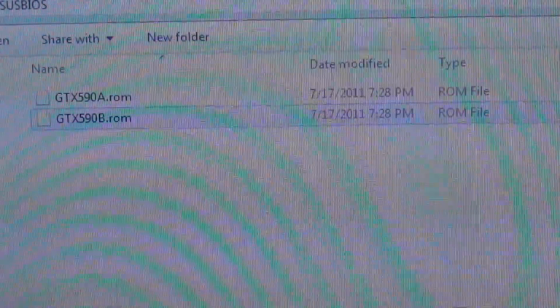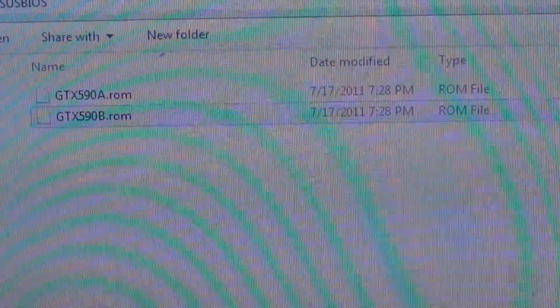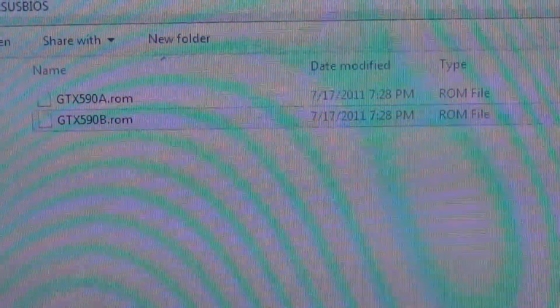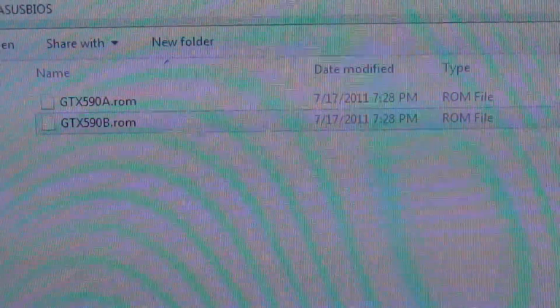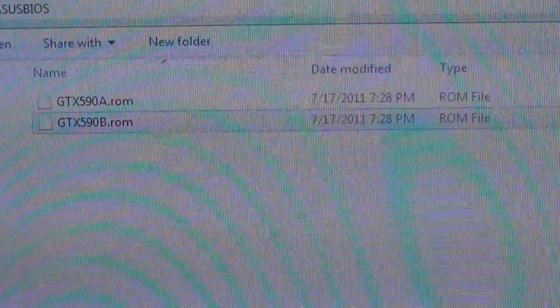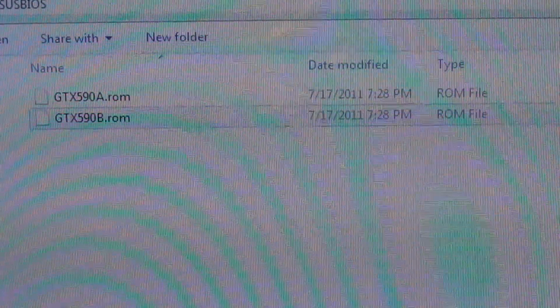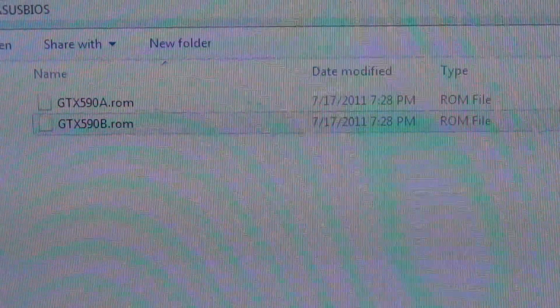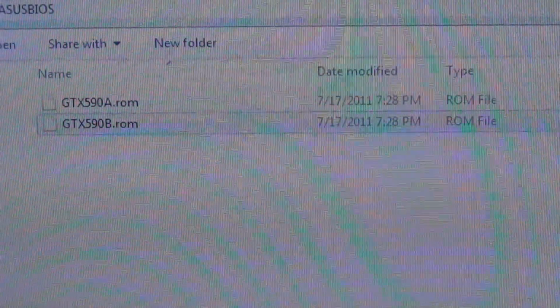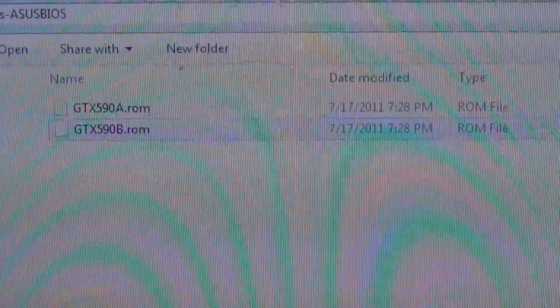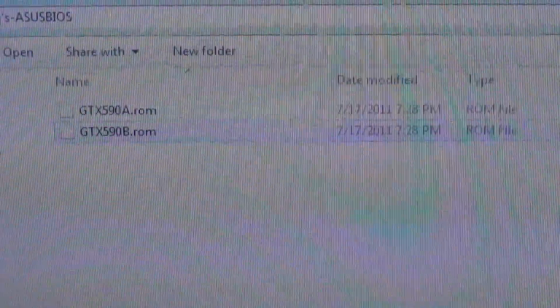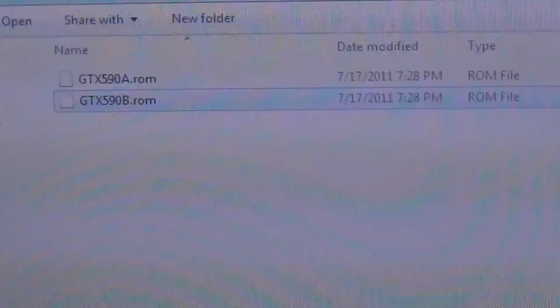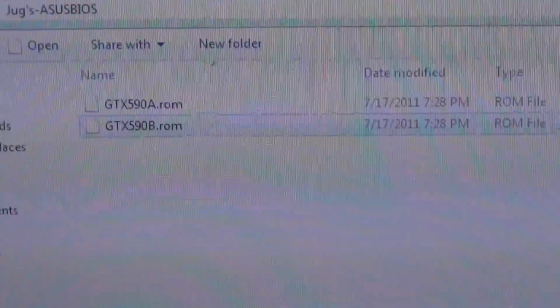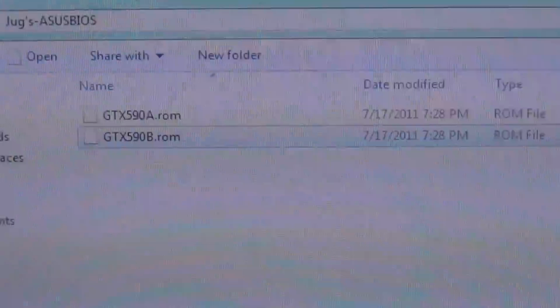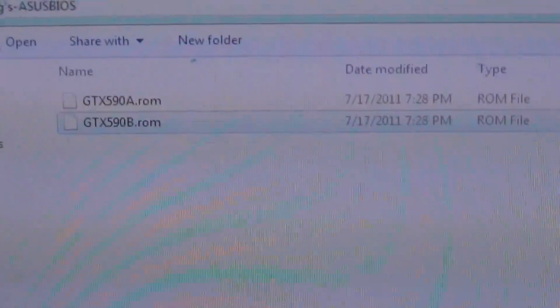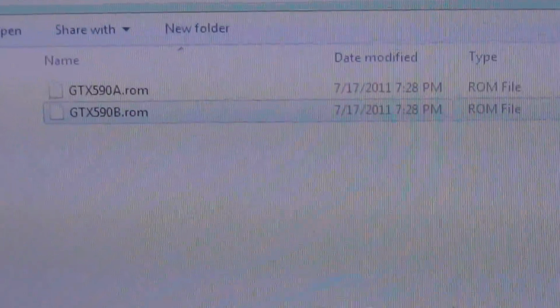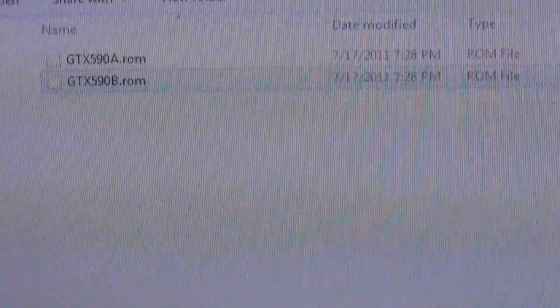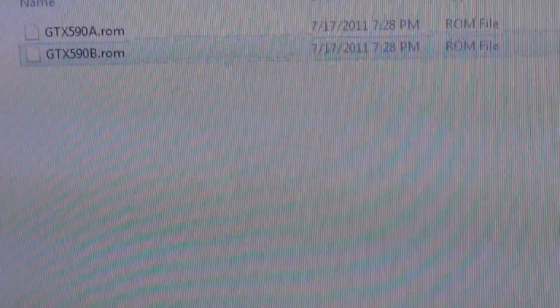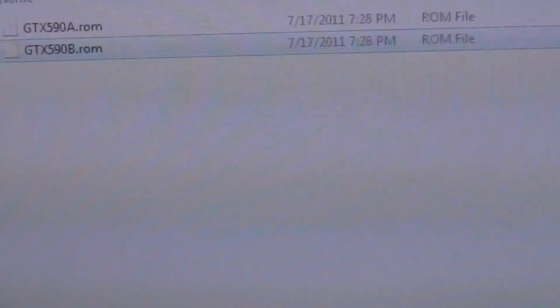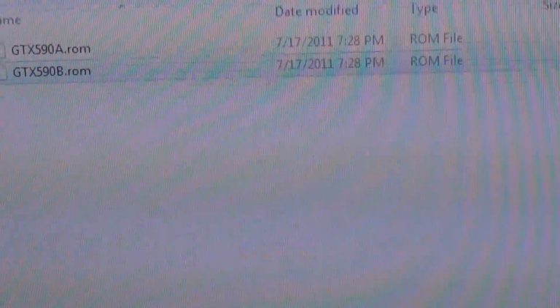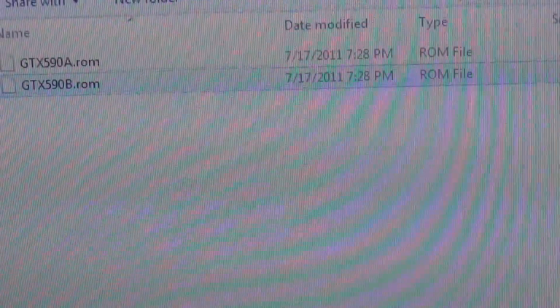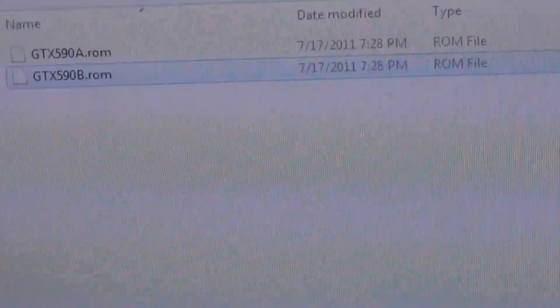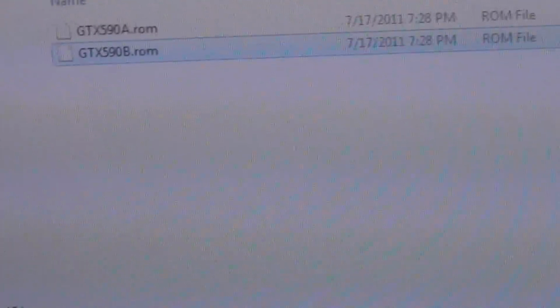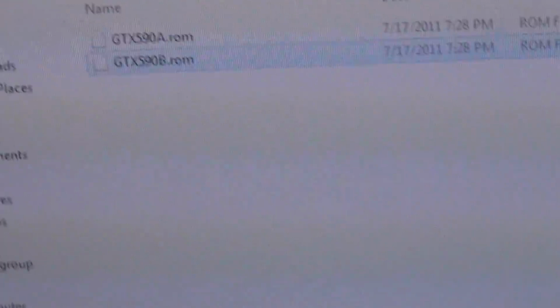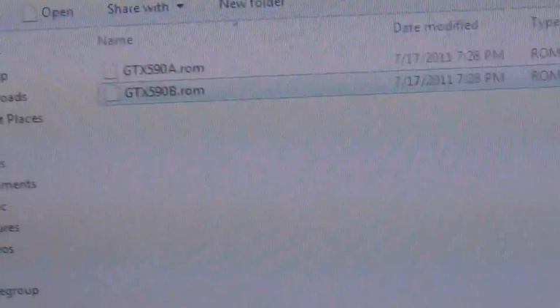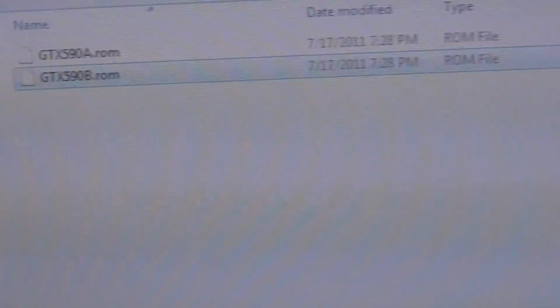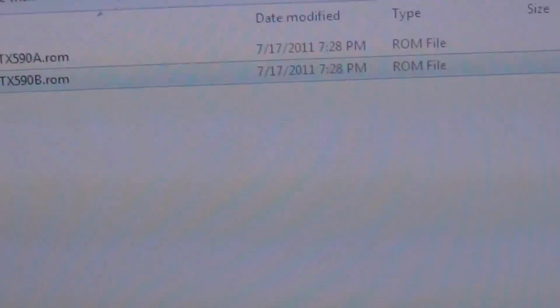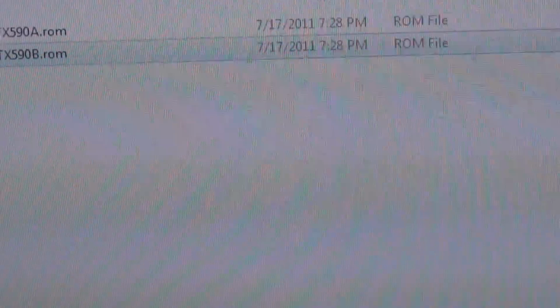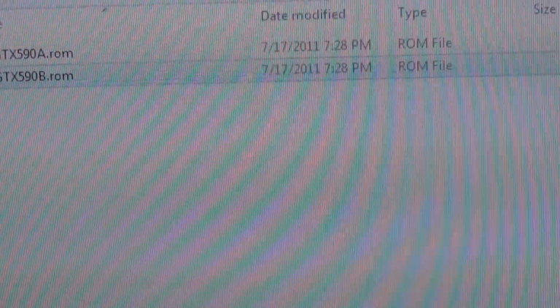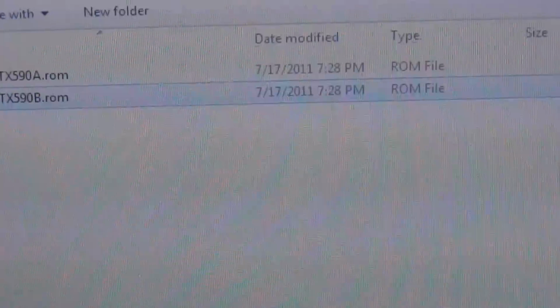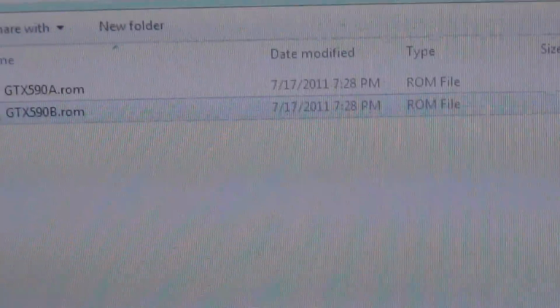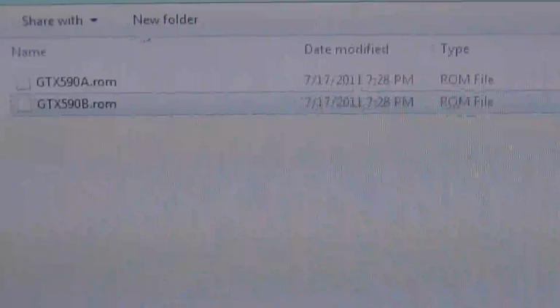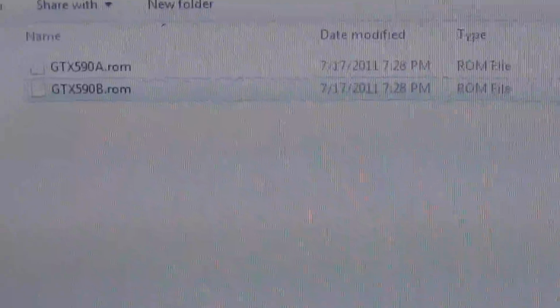What's up guys, Juggalo23451. Today we're actually going to BIOS flash and I'm going to show you the whole process.